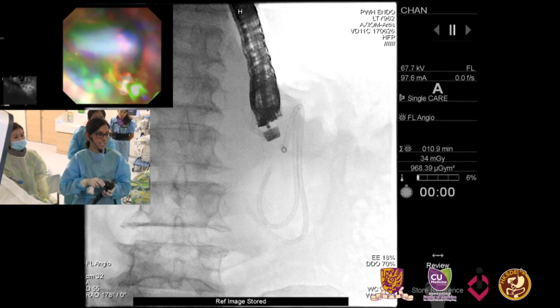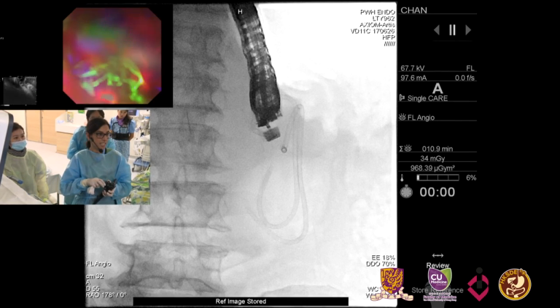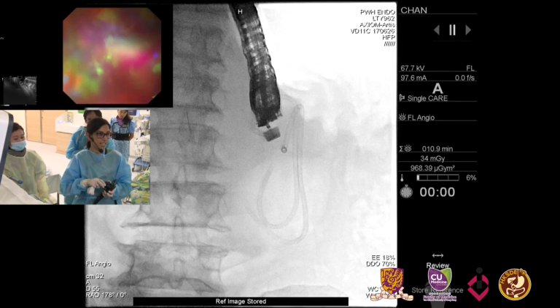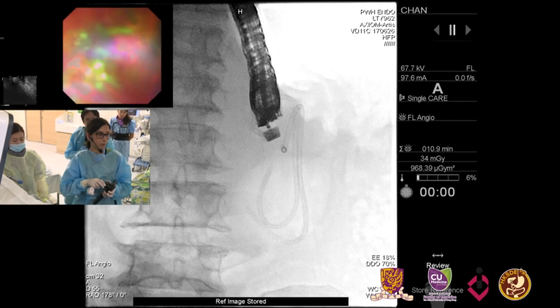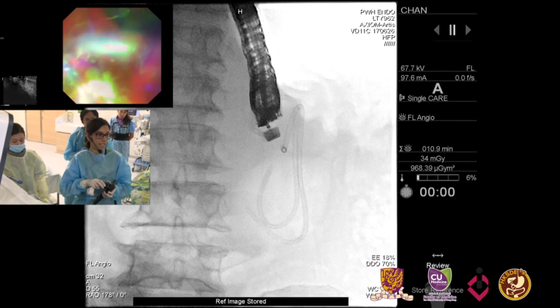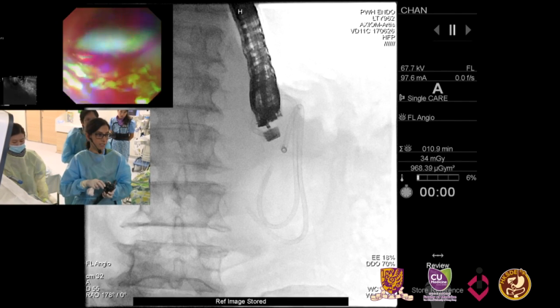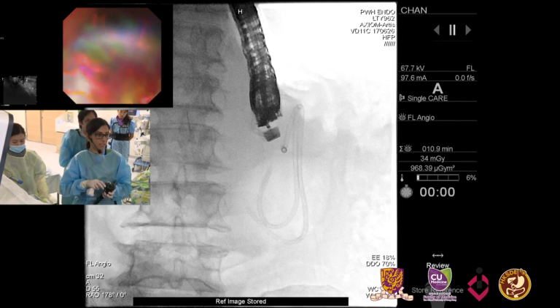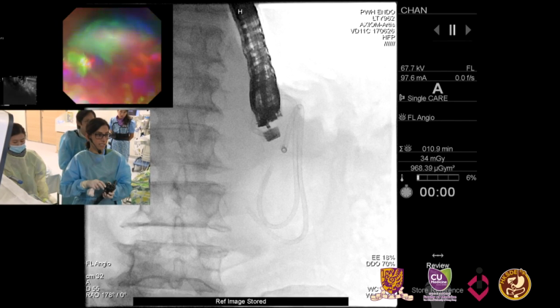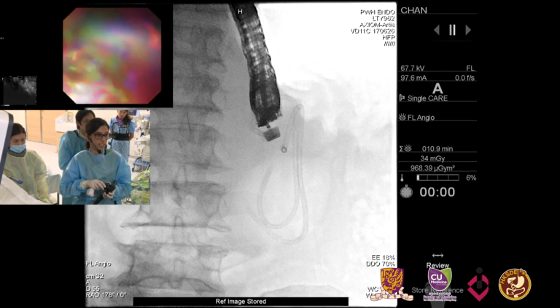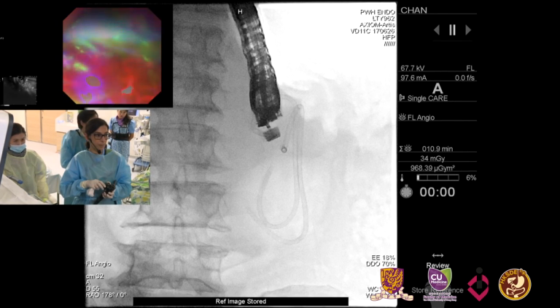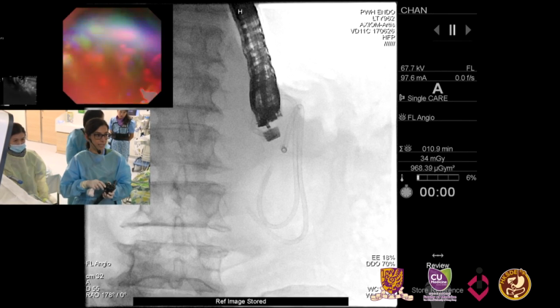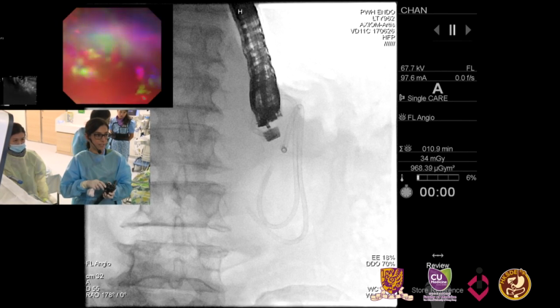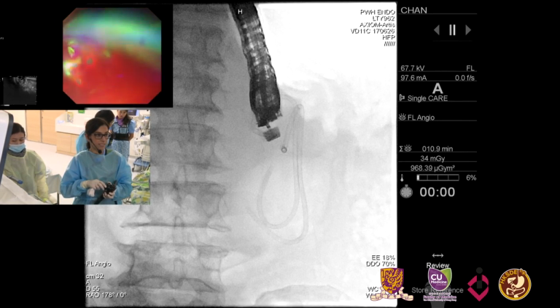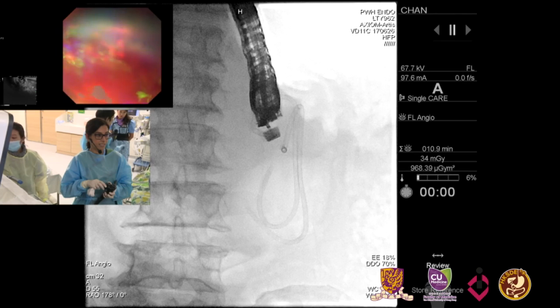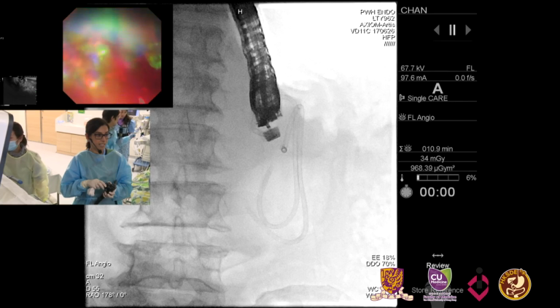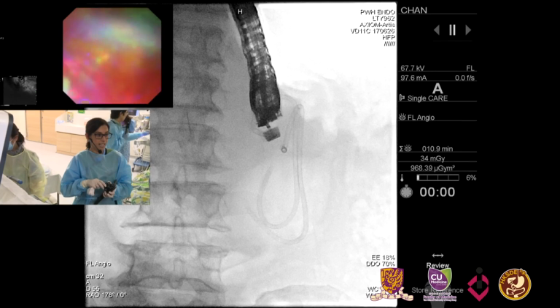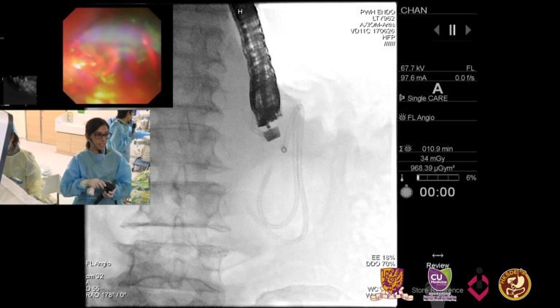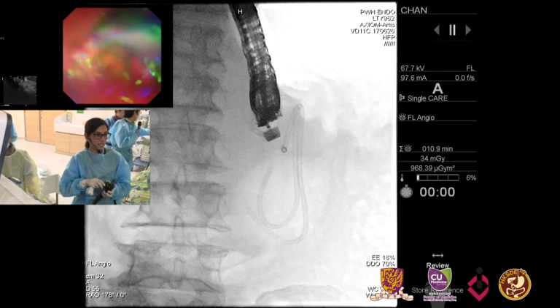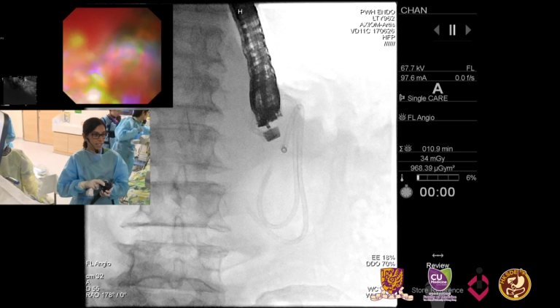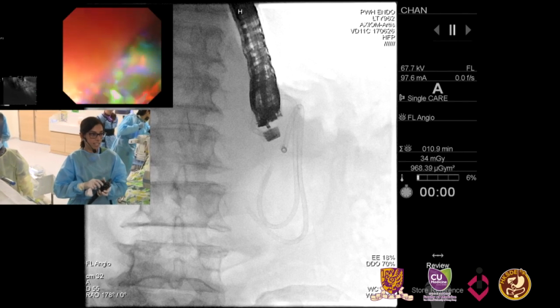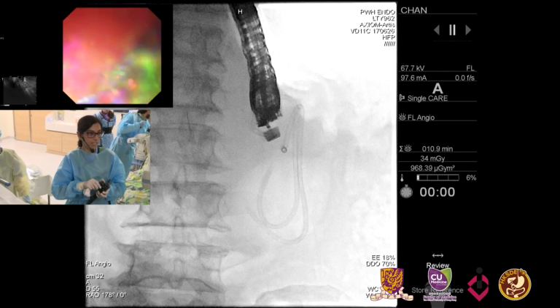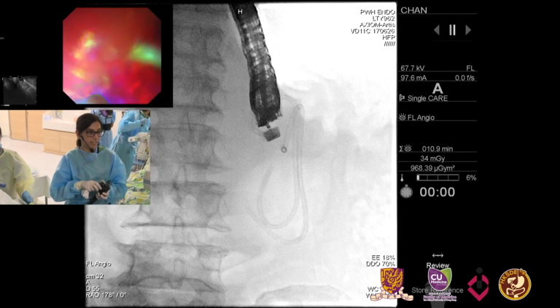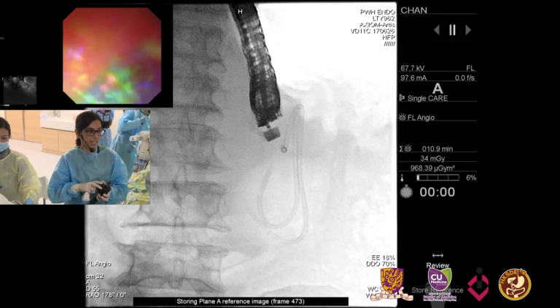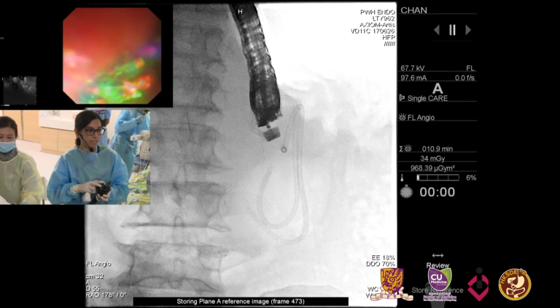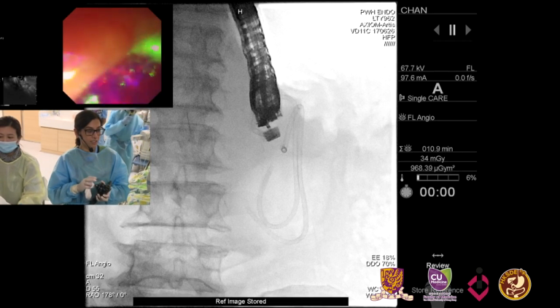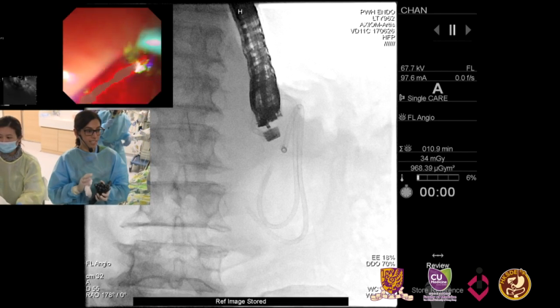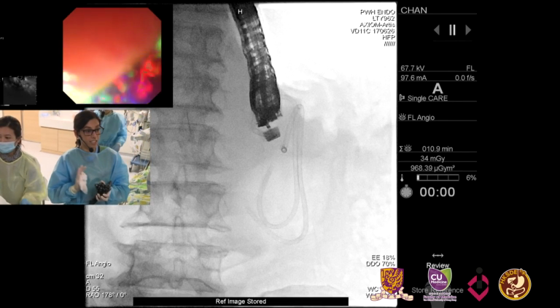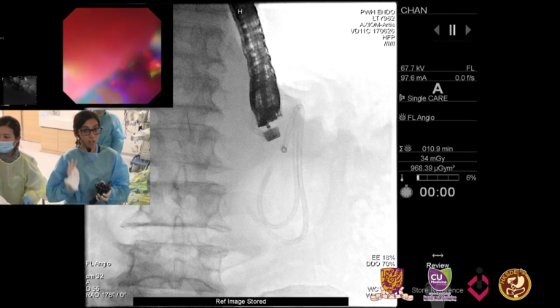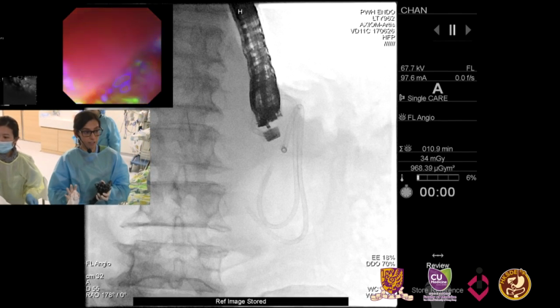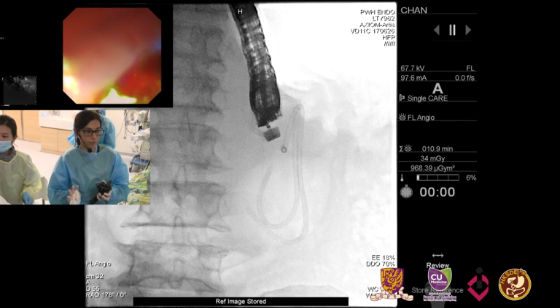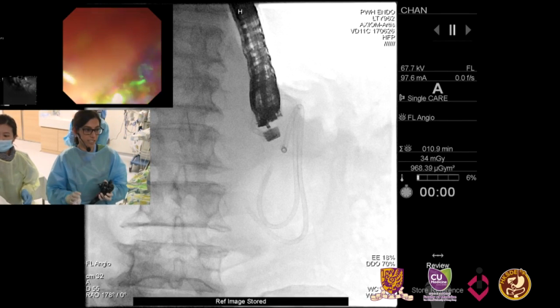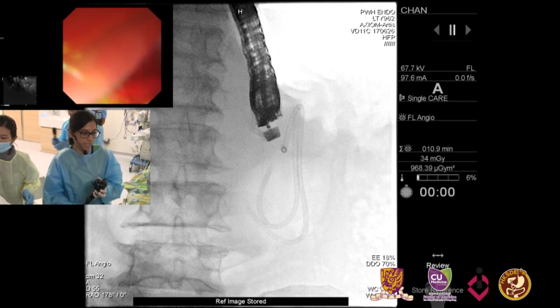The first part is done — the pseudocyst drainage is complete. Now we'll tackle the ERCP part. That was a fantastic demonstration, and I'm just suctioning all the fluid very quickly.